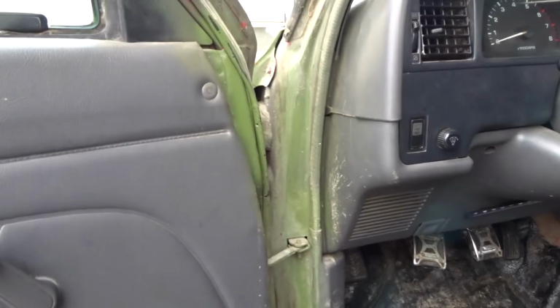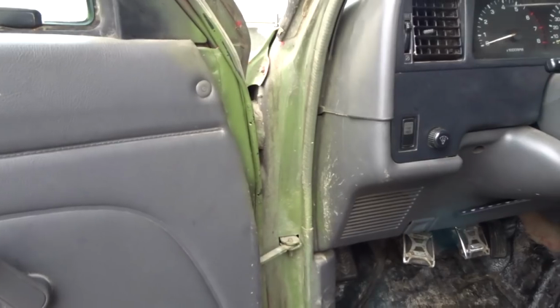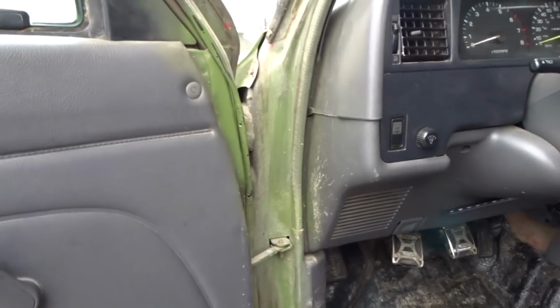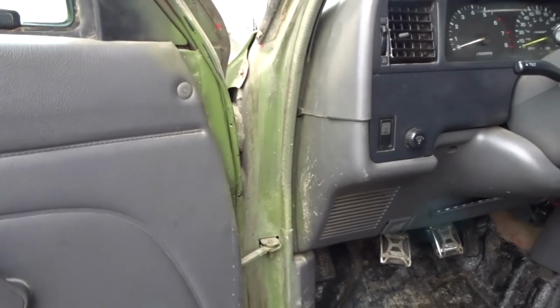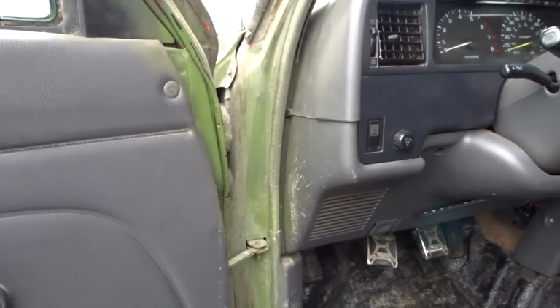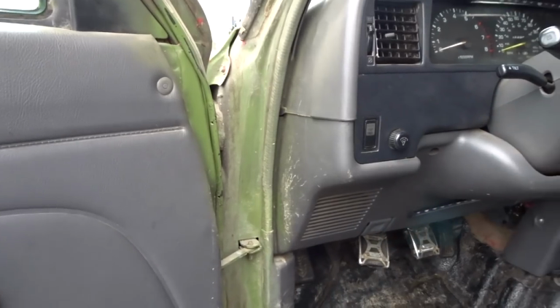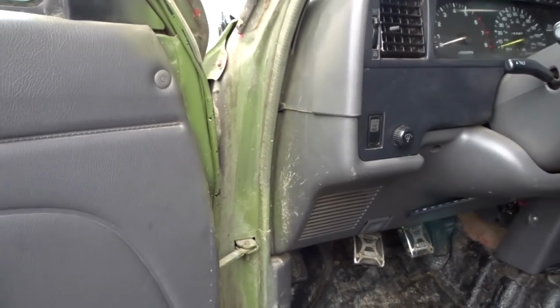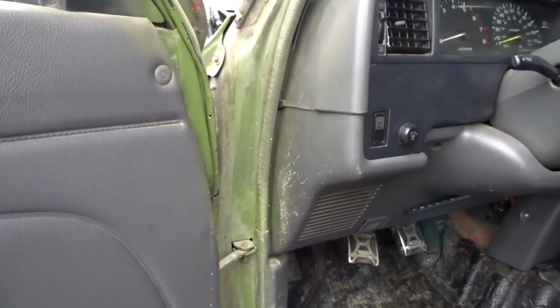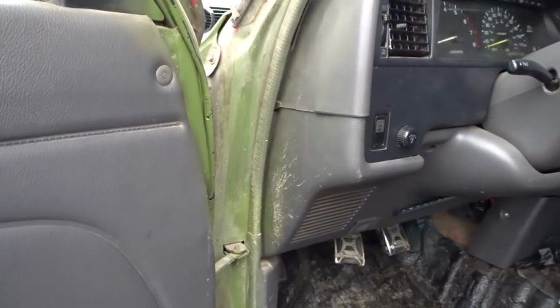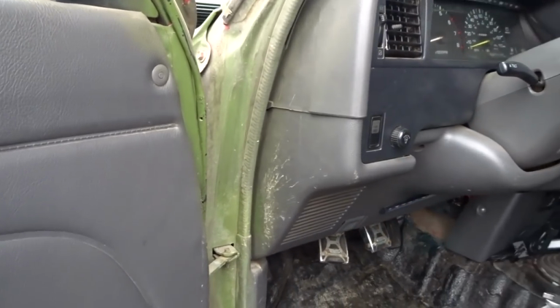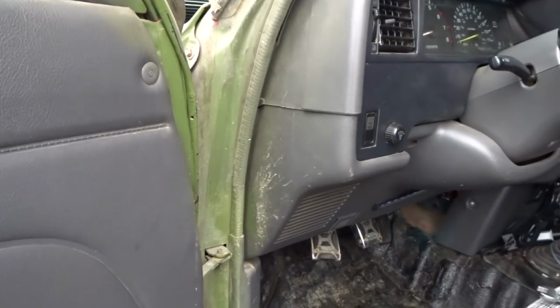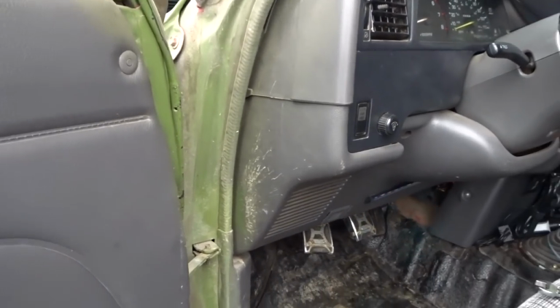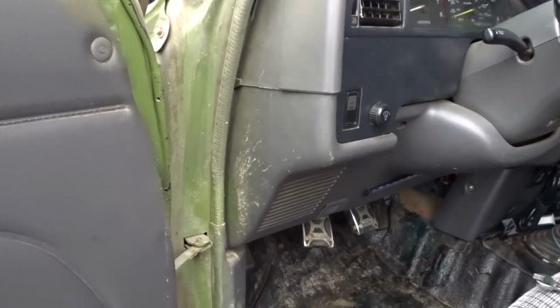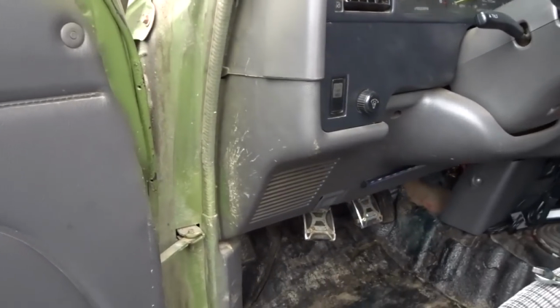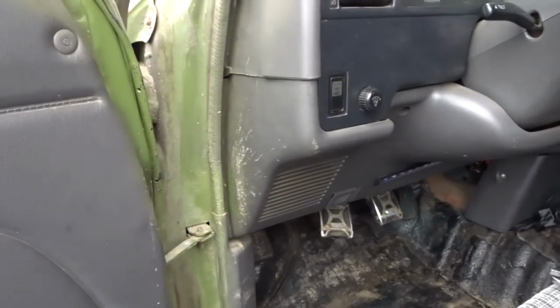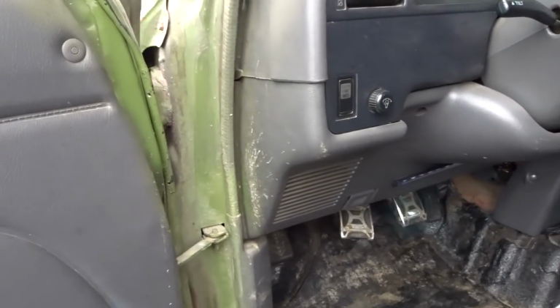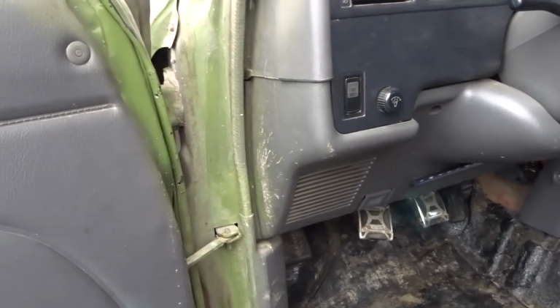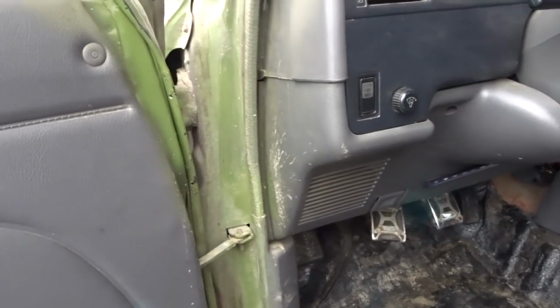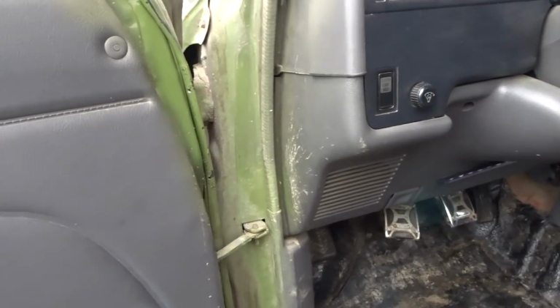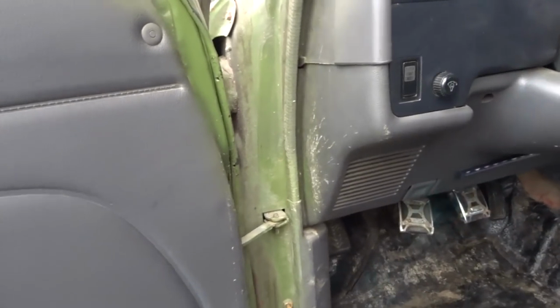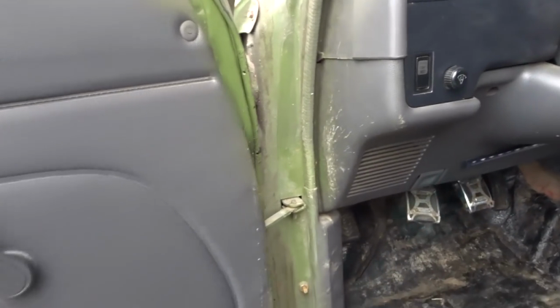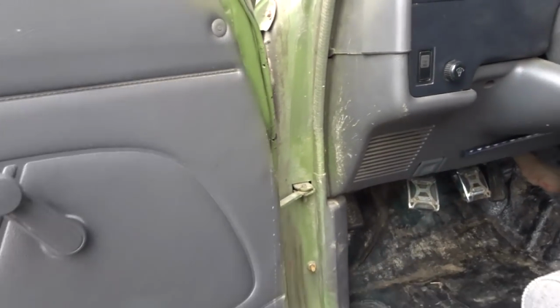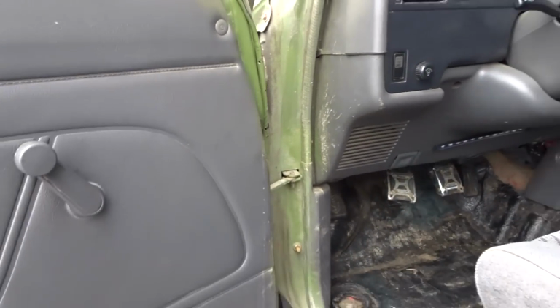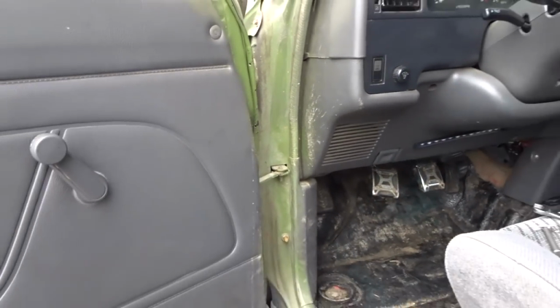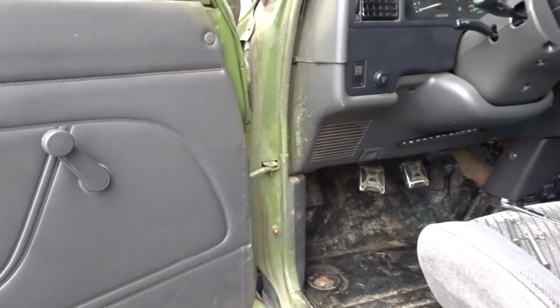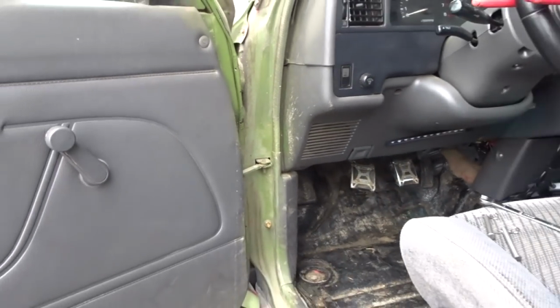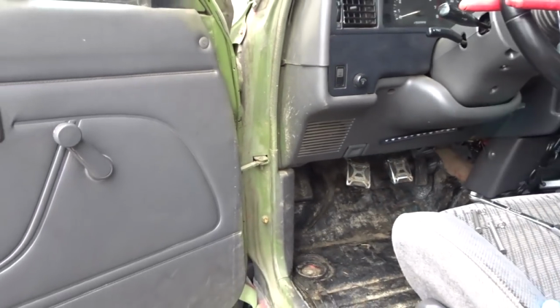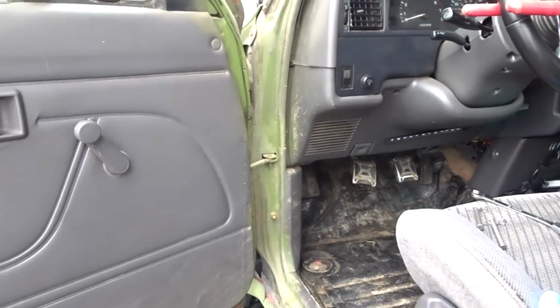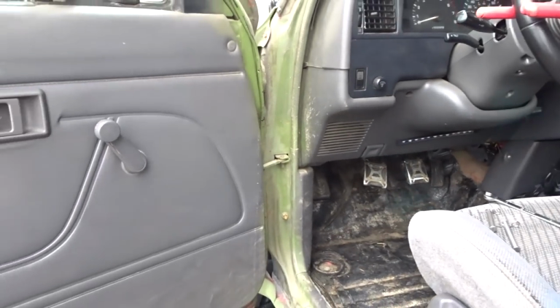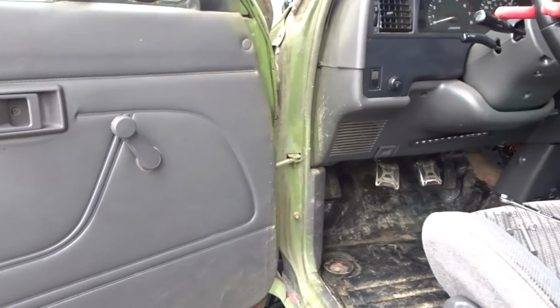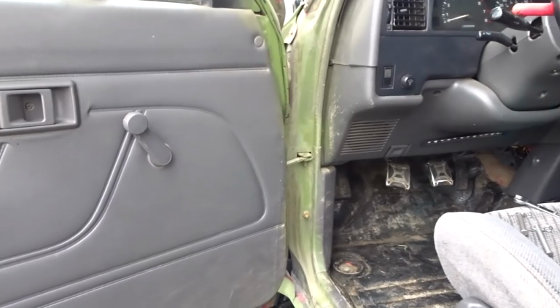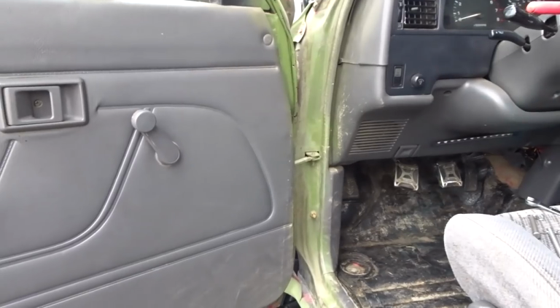What's up everyone, NuttyNew here. Today I'm going to show you guys how to do a quick release on your Toyota pickup.